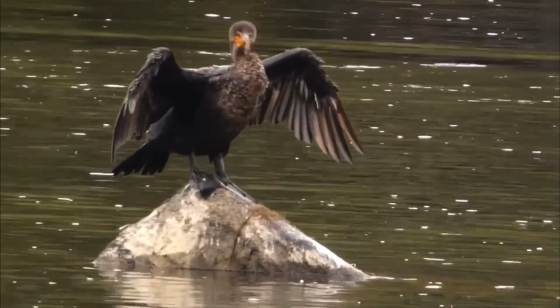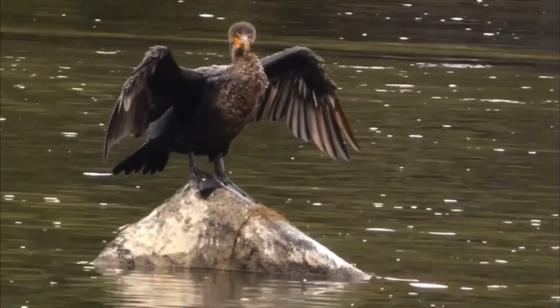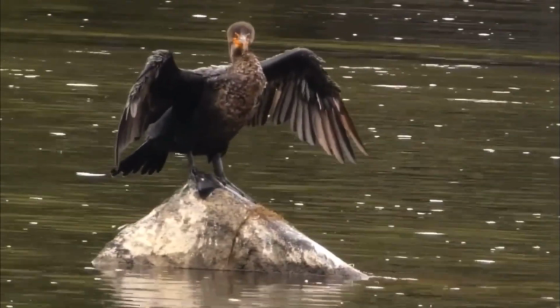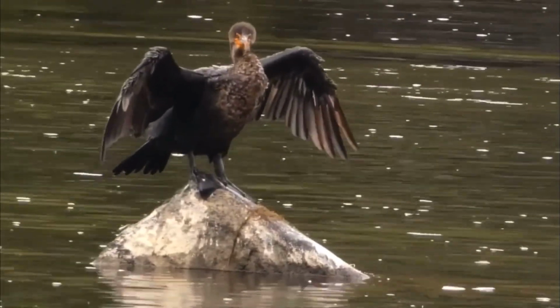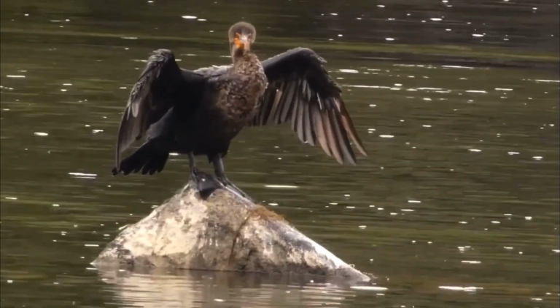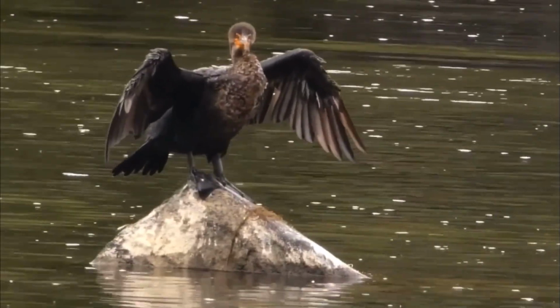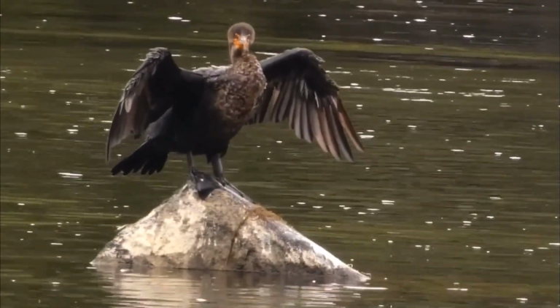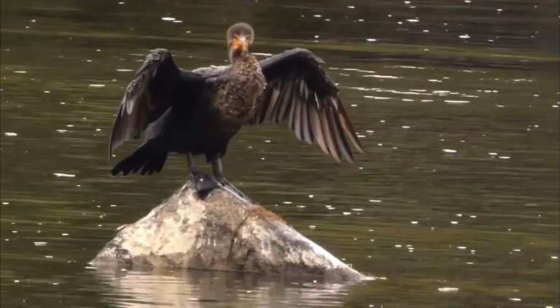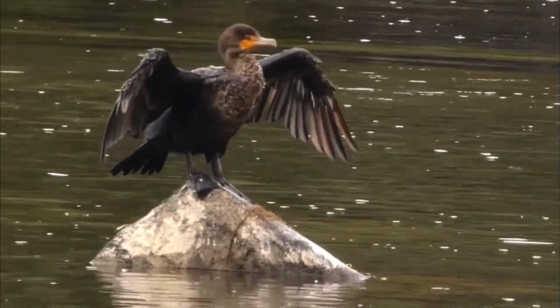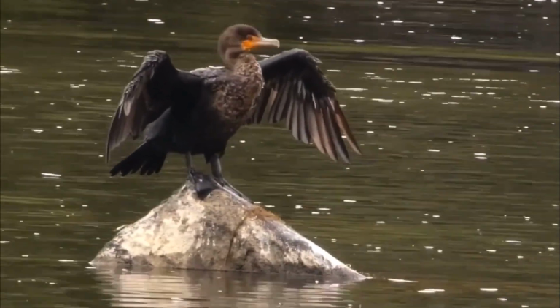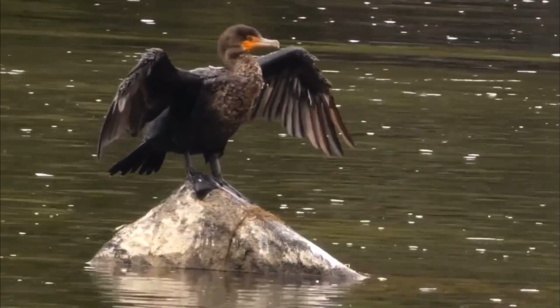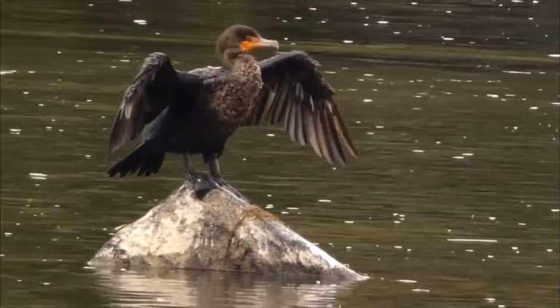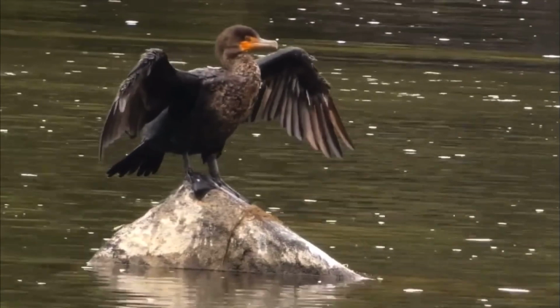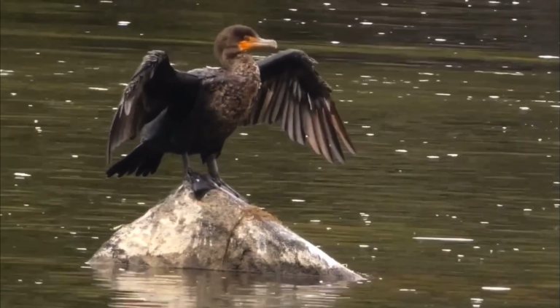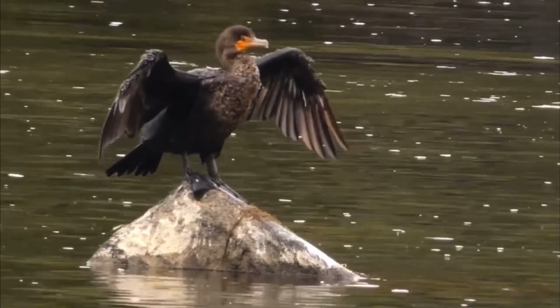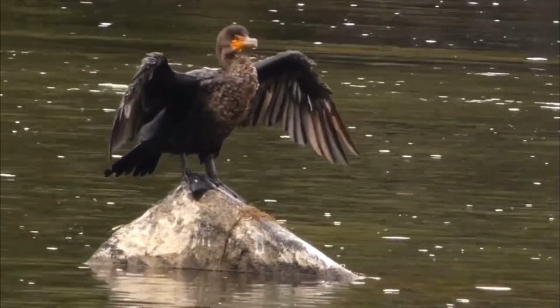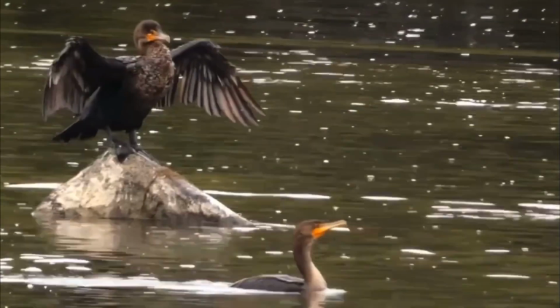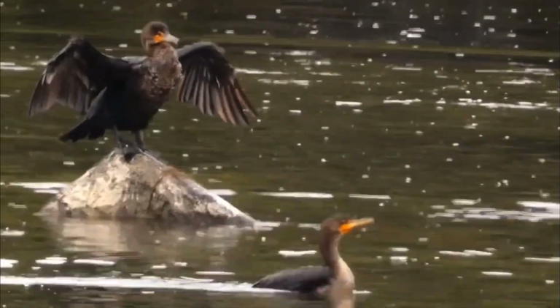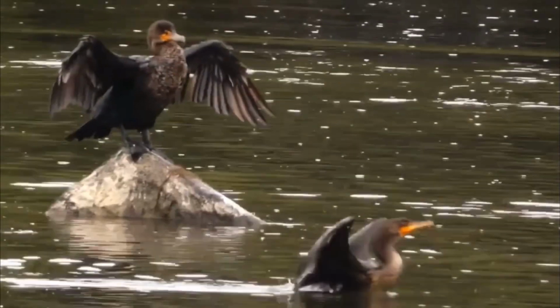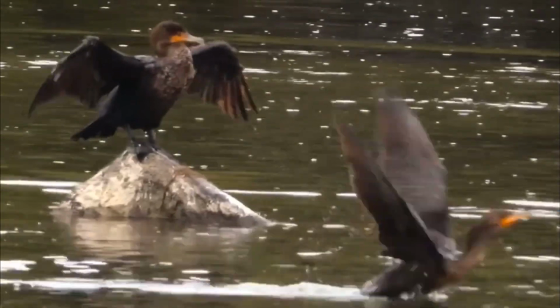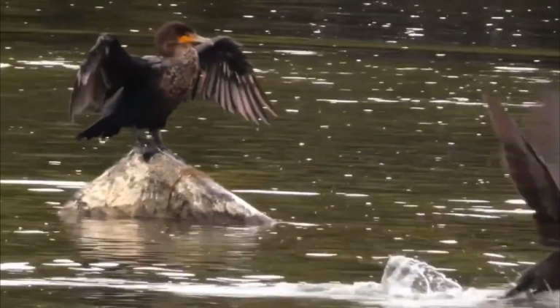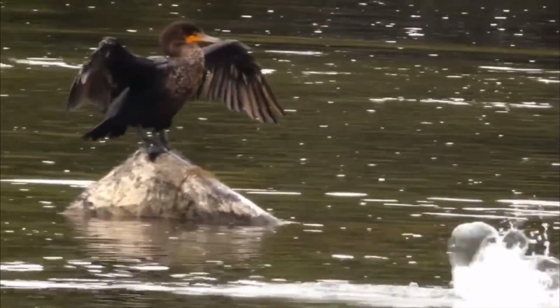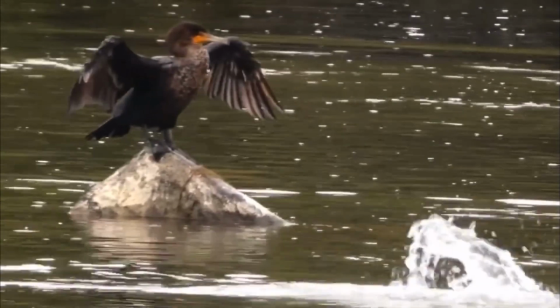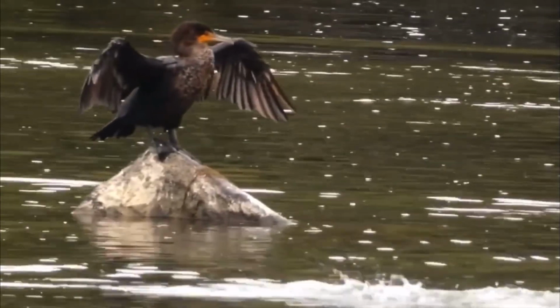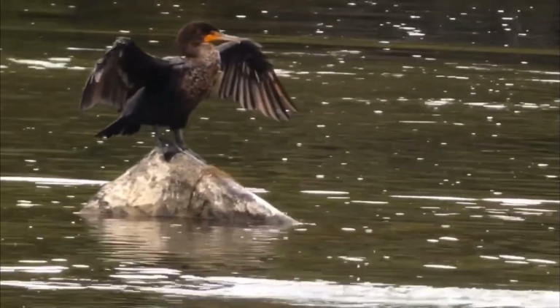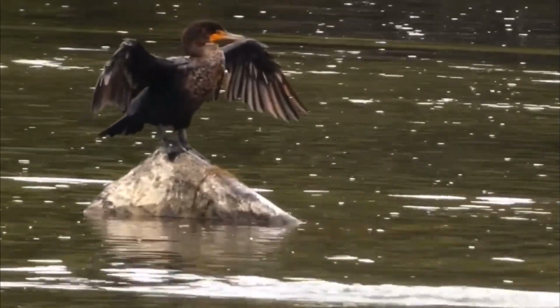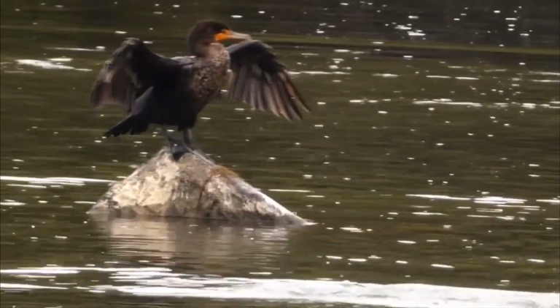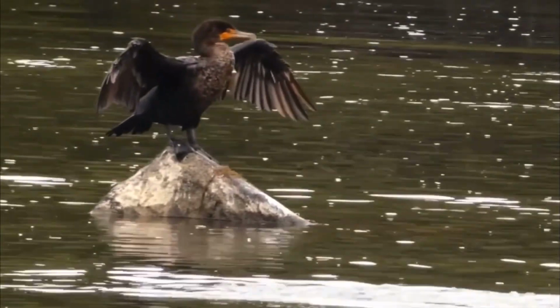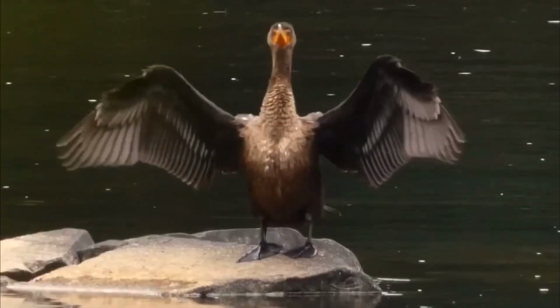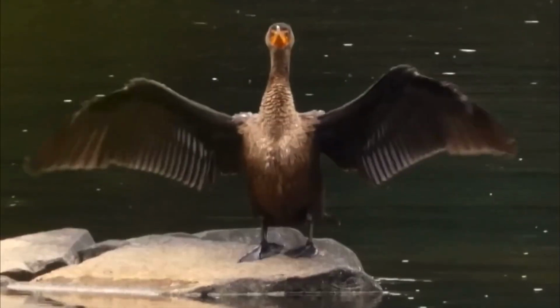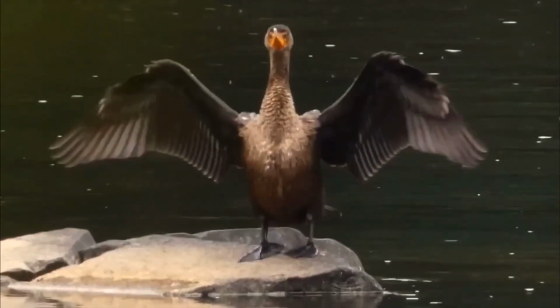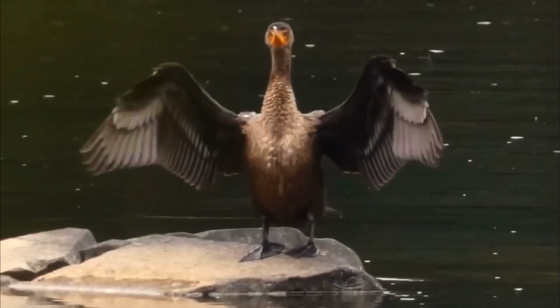The oldest known double-crested cormorant was at least 23 years and 8 months old. It was banded in Oregon in 1997 and spotted by a birdwatcher in Washington in 2021.